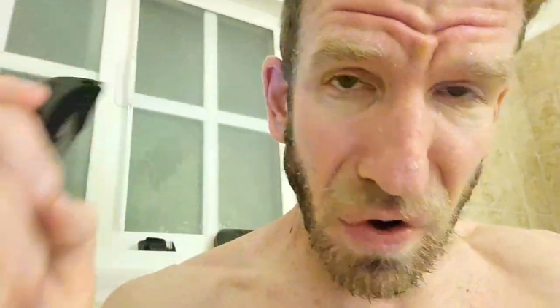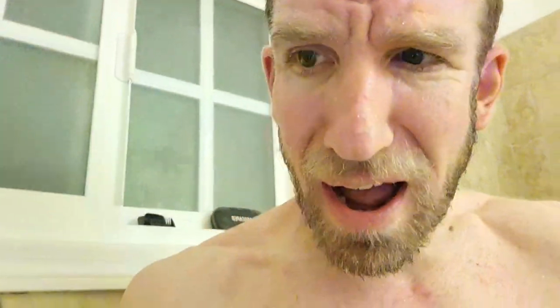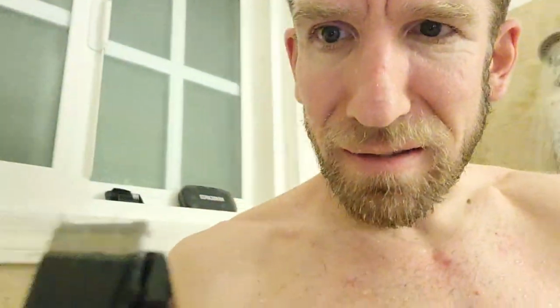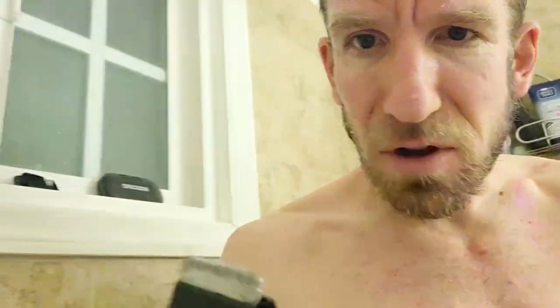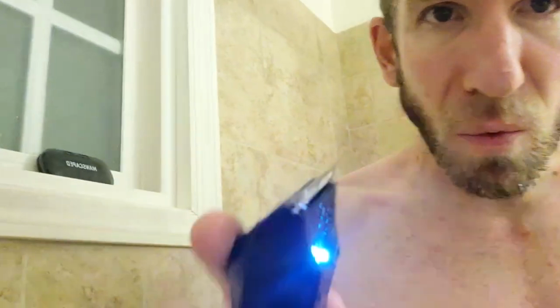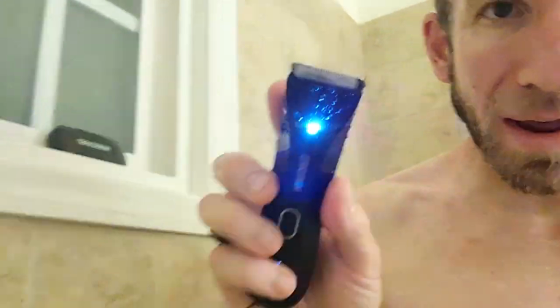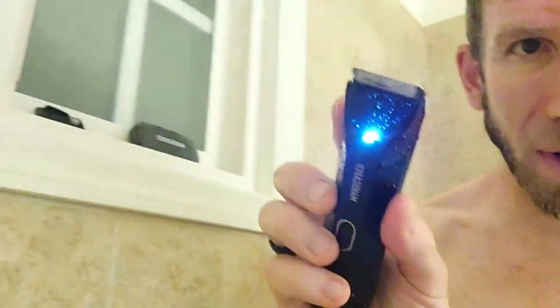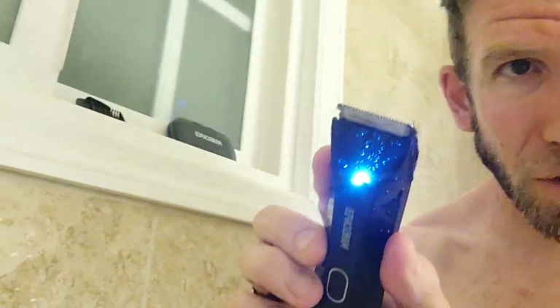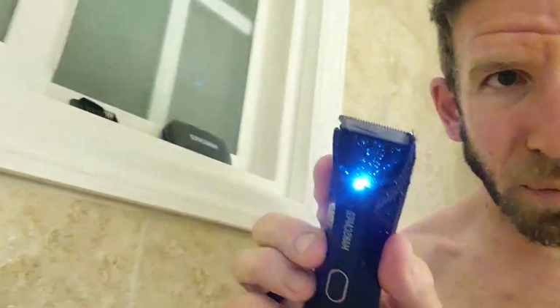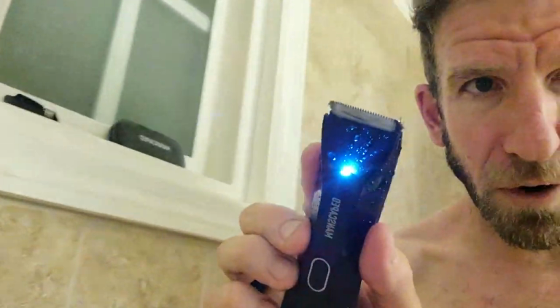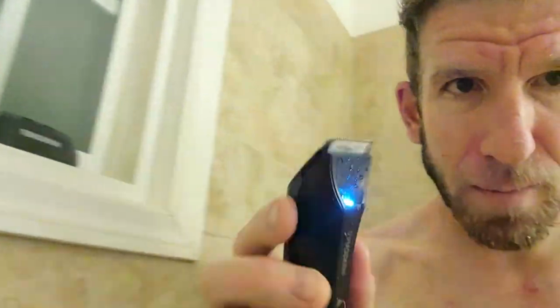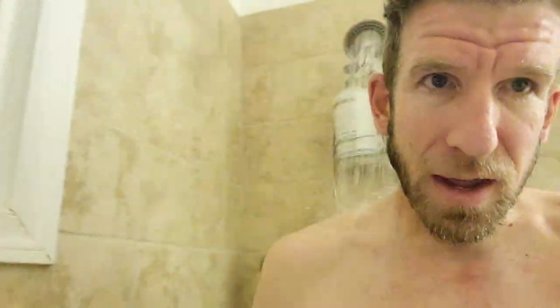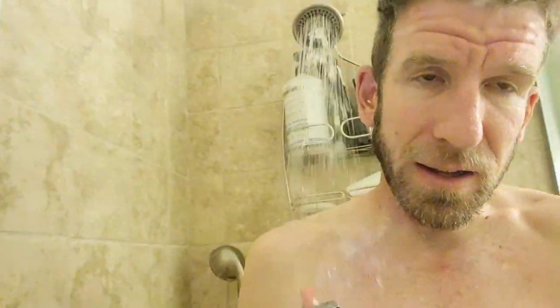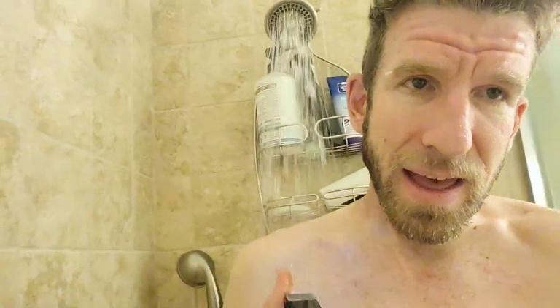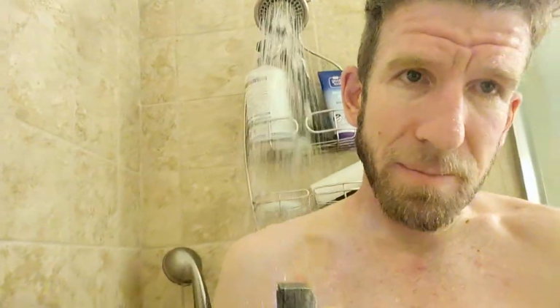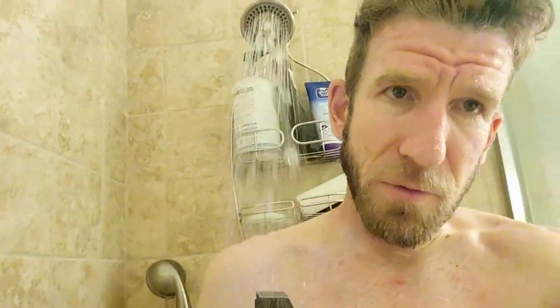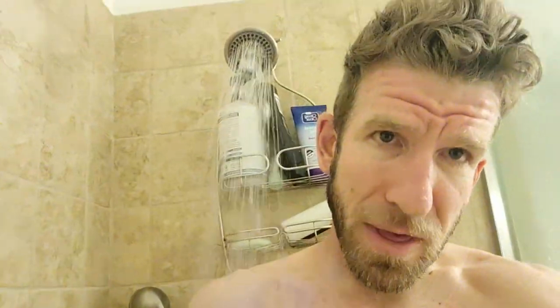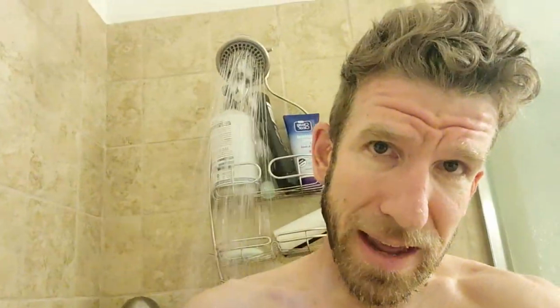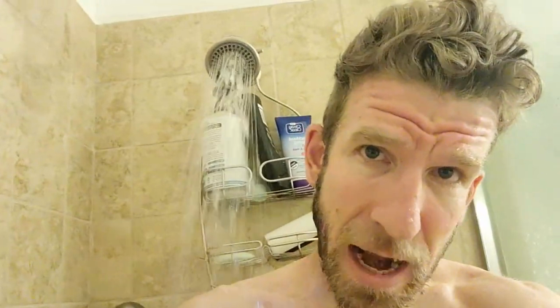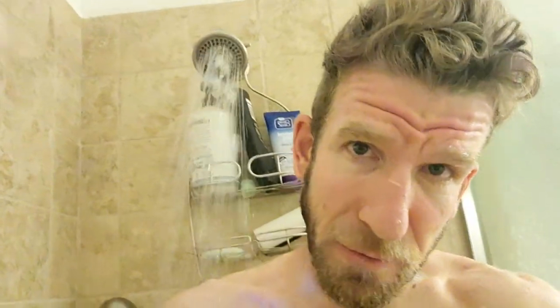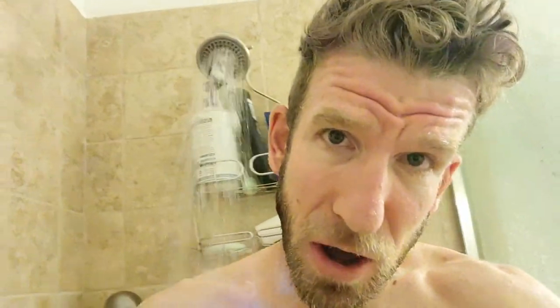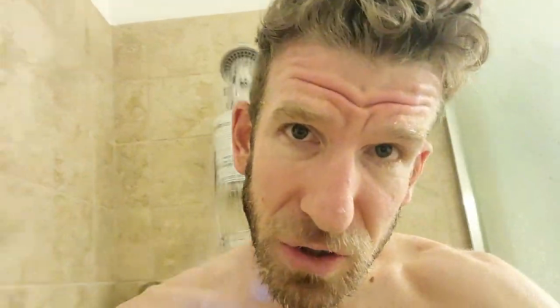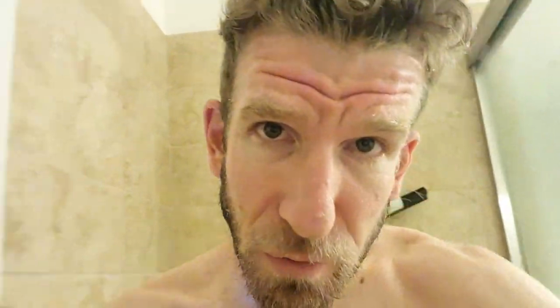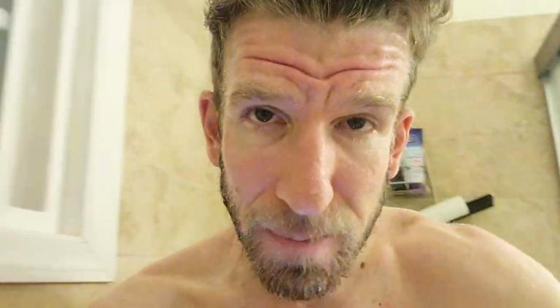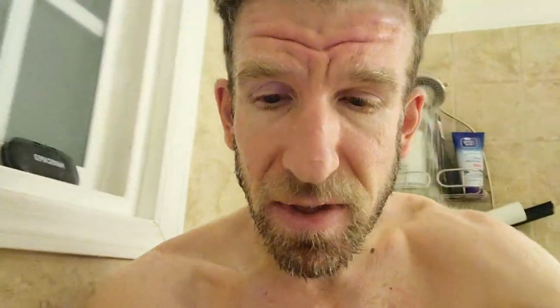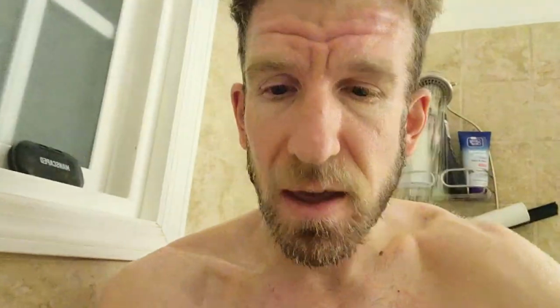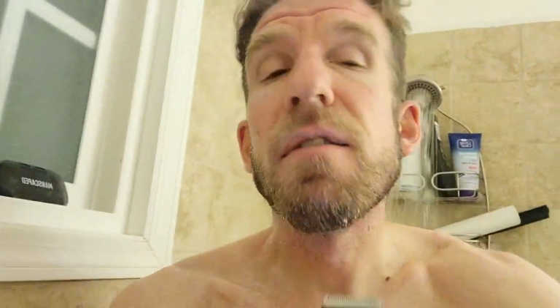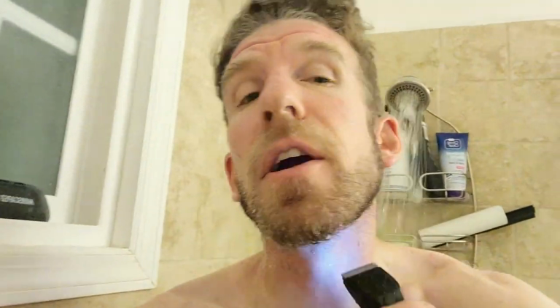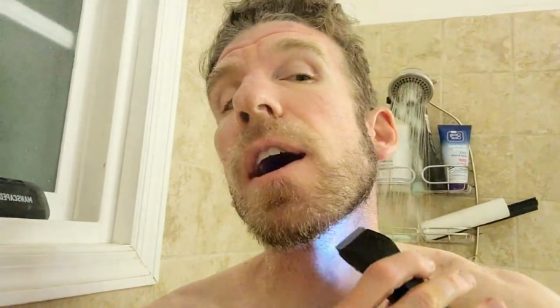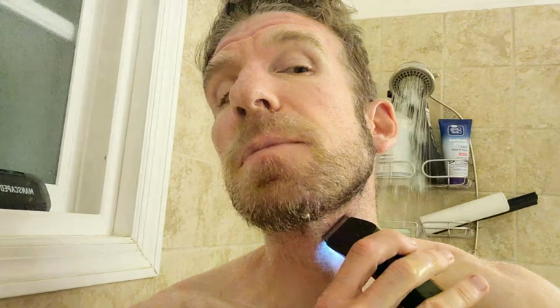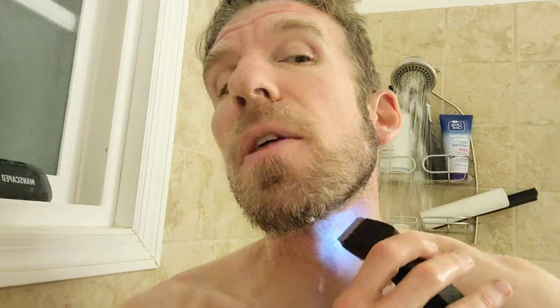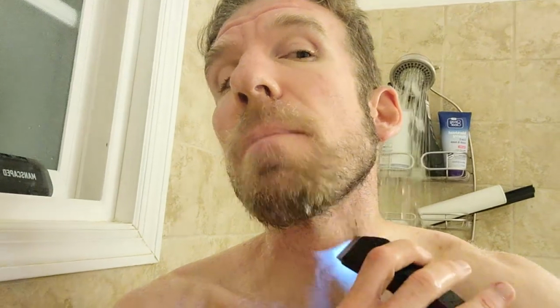Dry, wet, whatever you prefer. Before the camera fogs over — very nice, by the way.